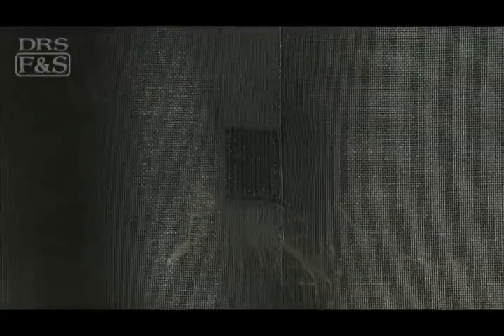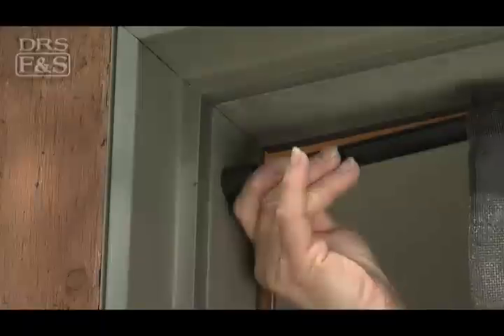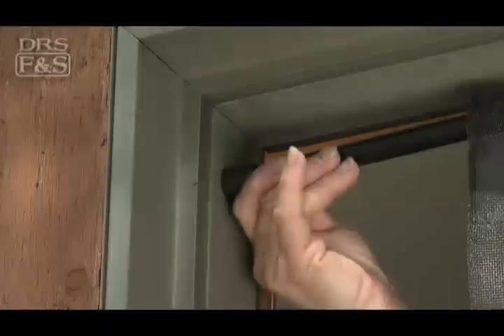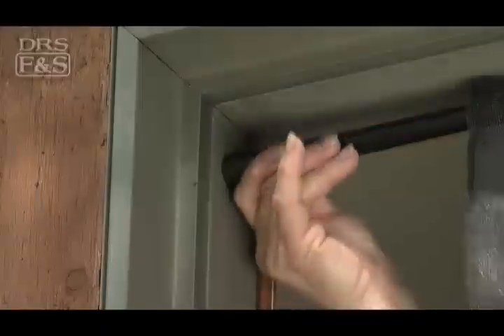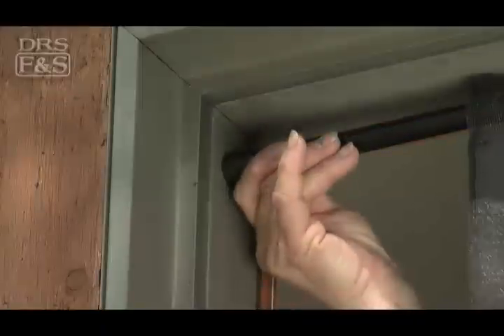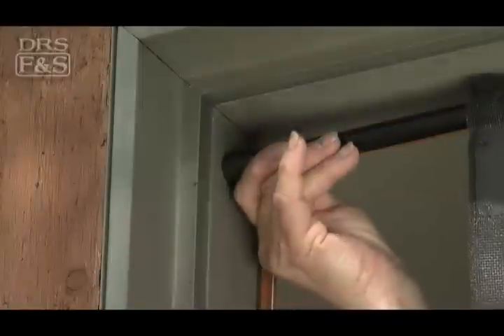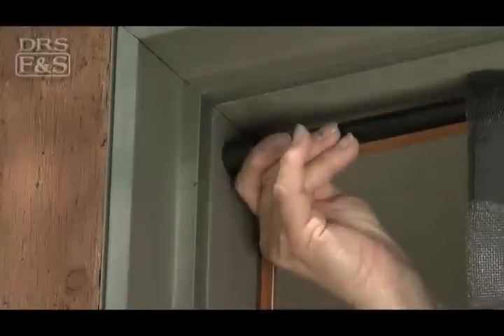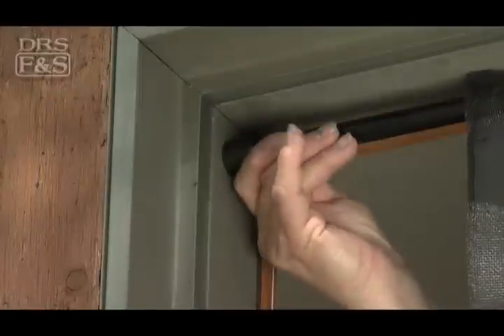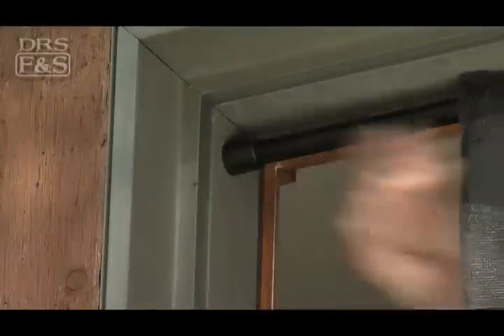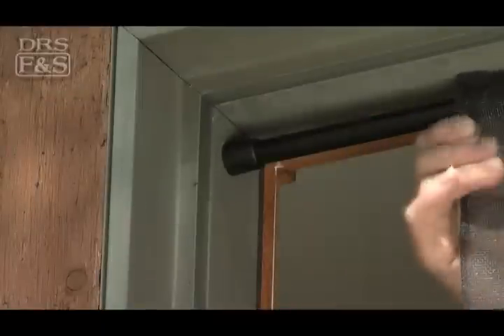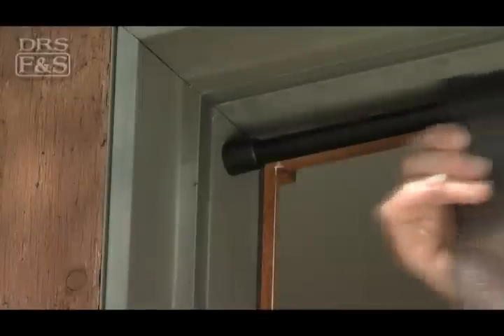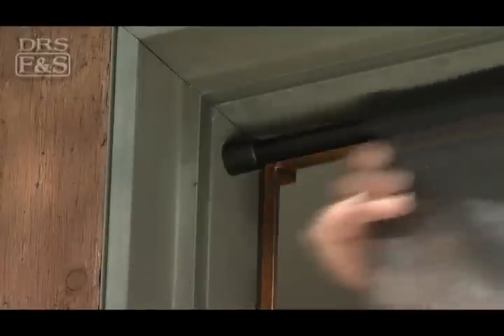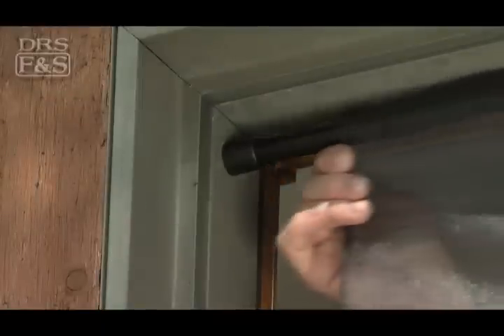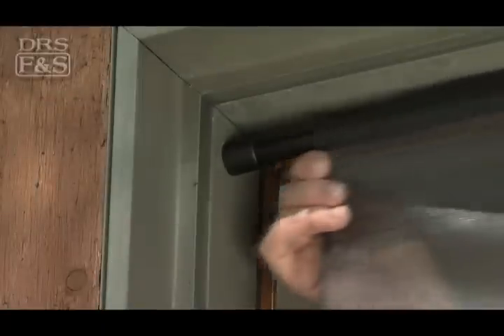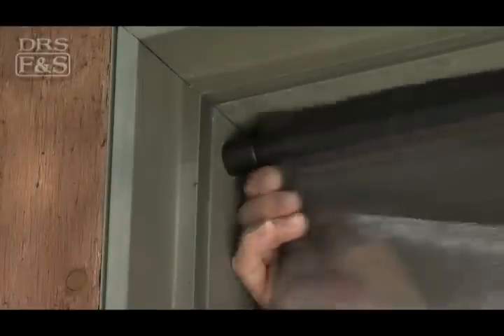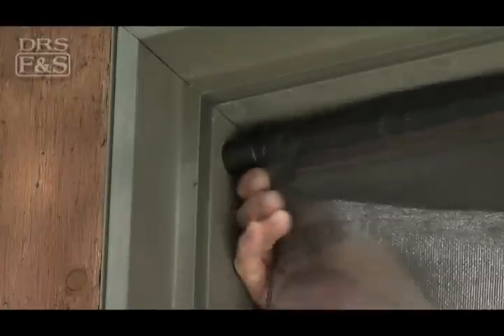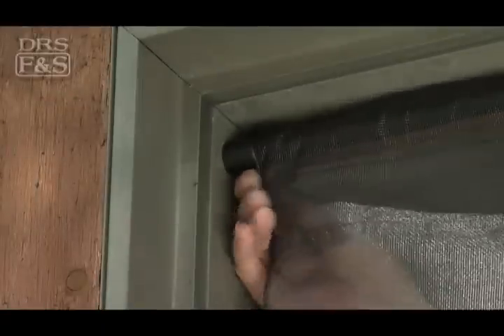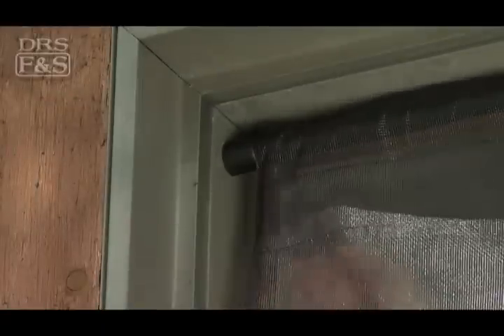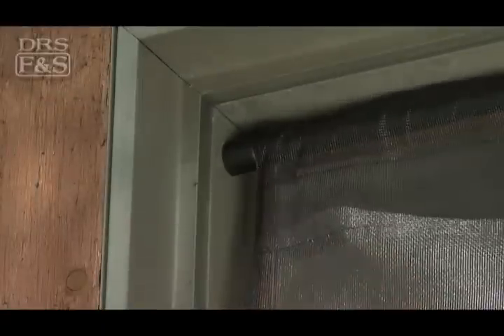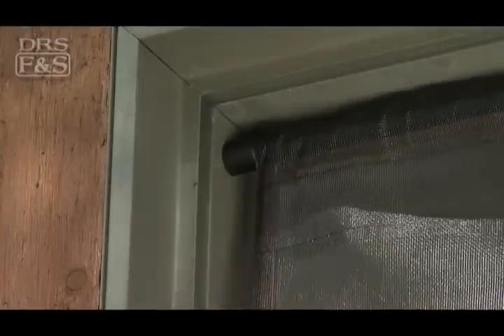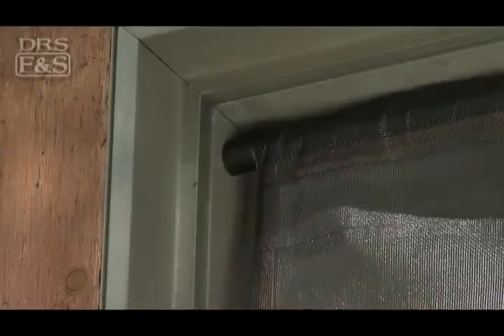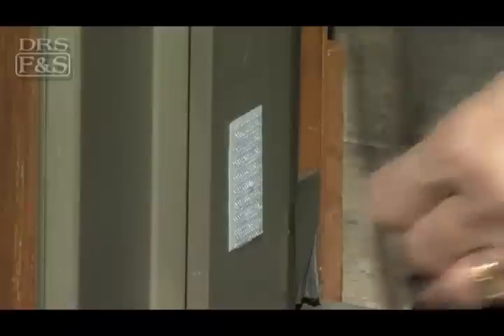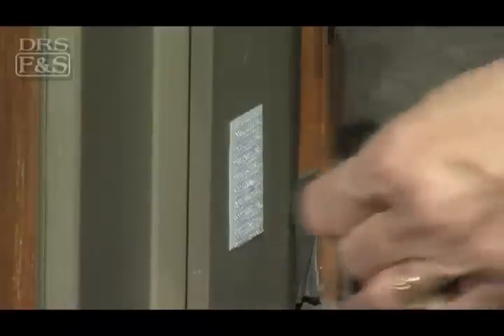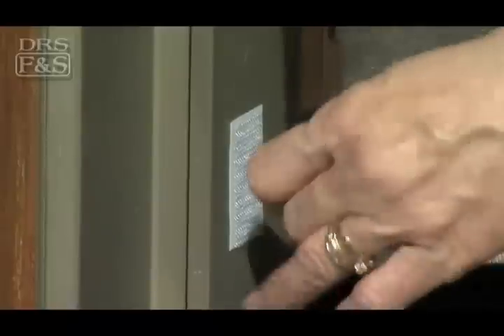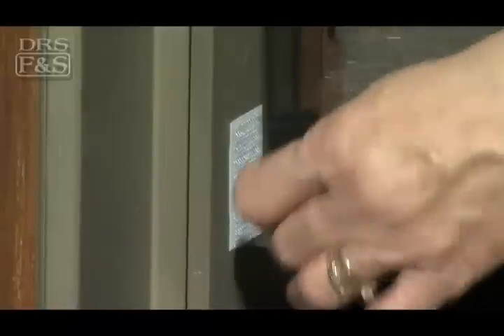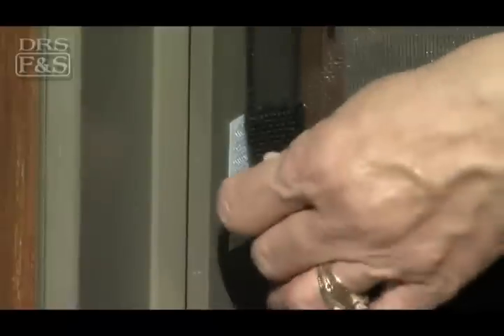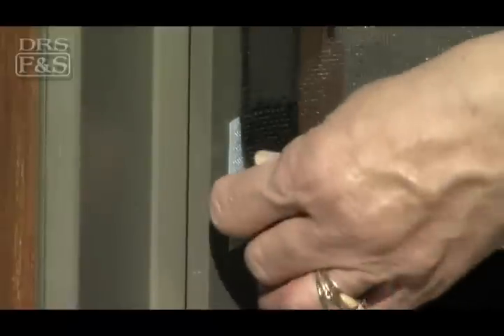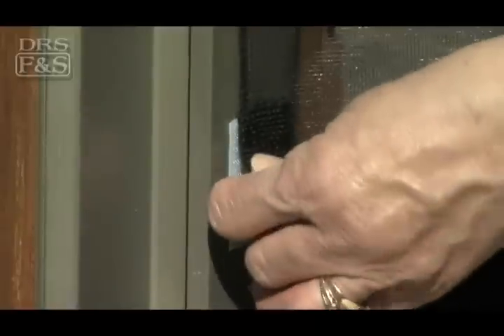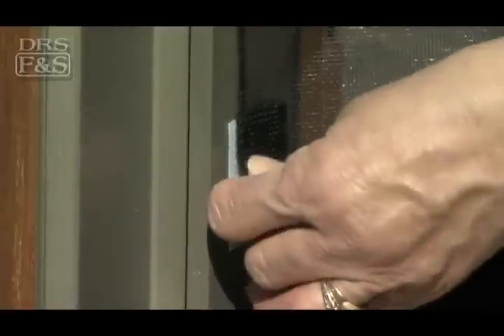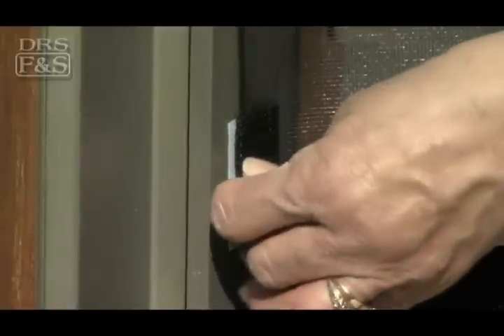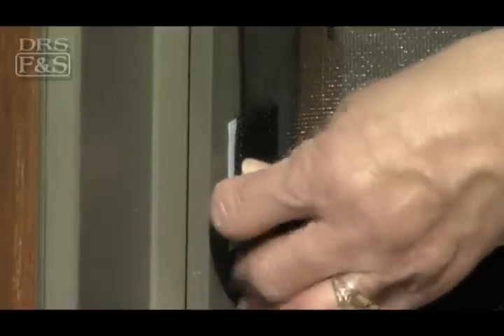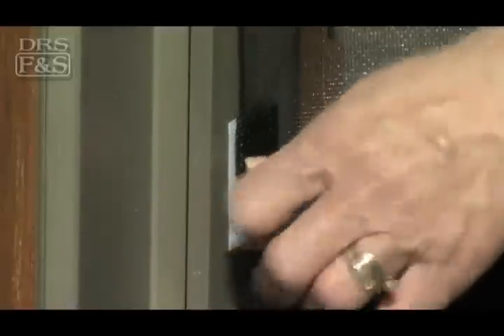Because there is no permanent hardware to install, the Bug-Off Instant Screen will not damage your door frame.